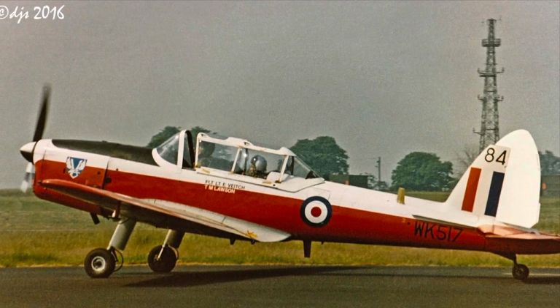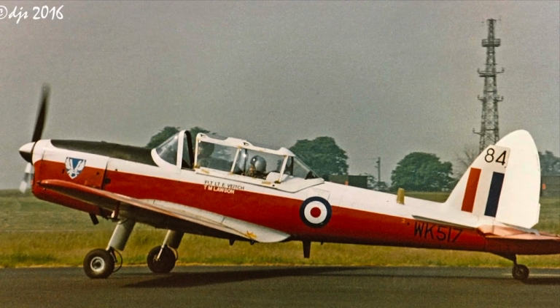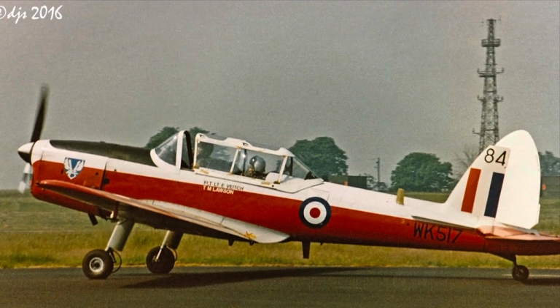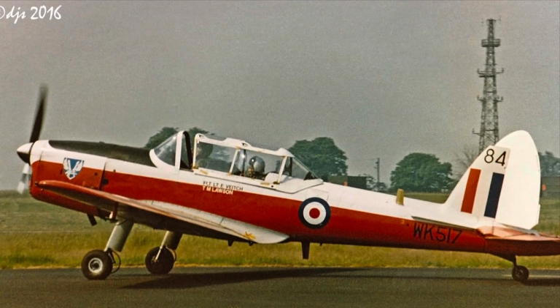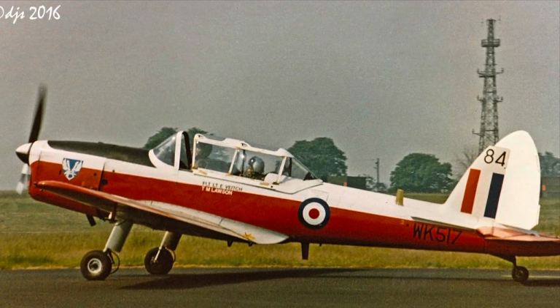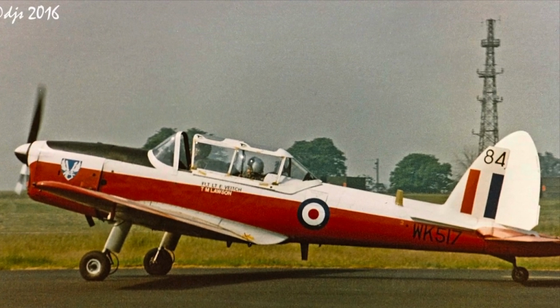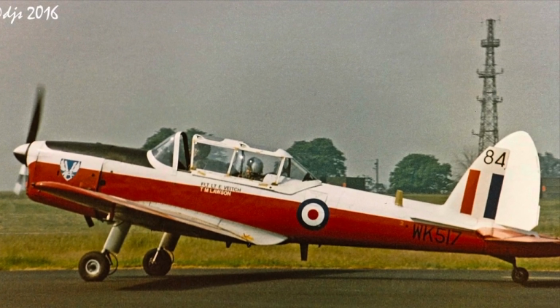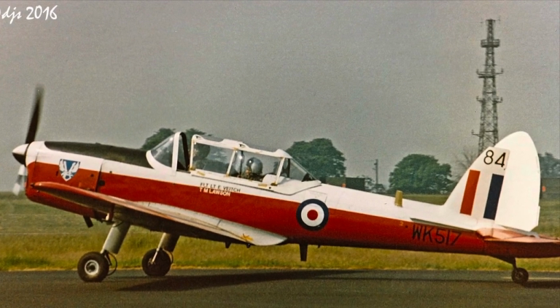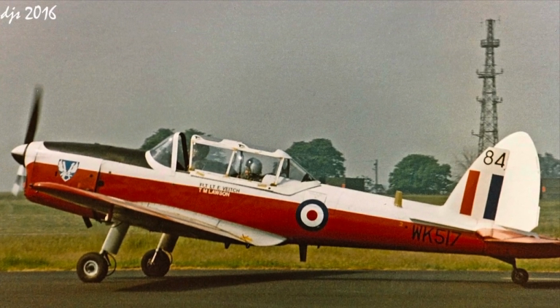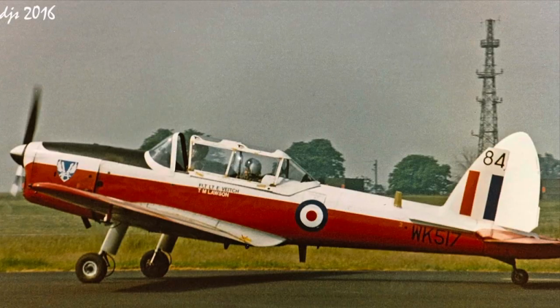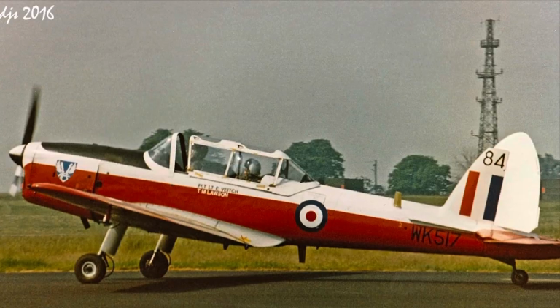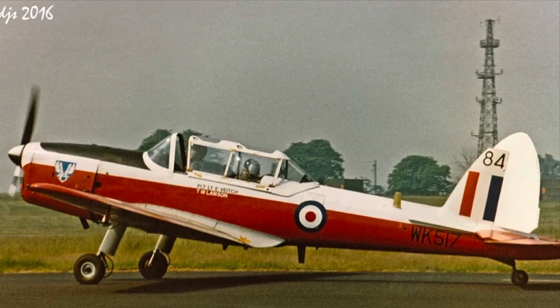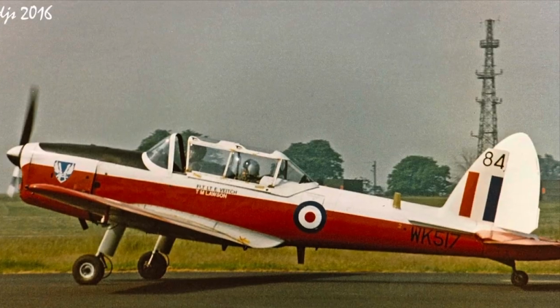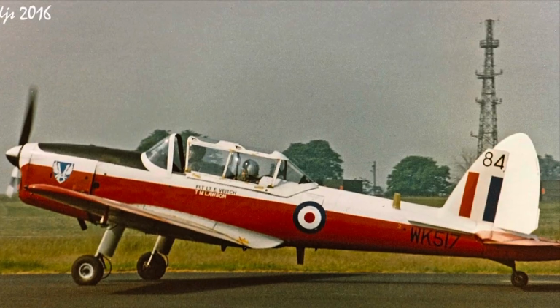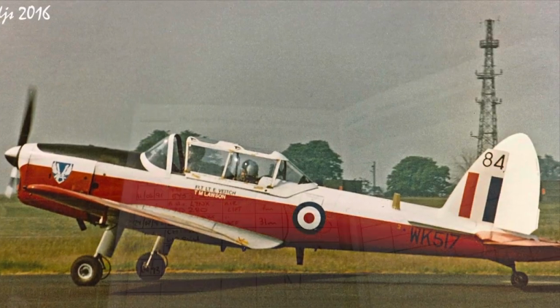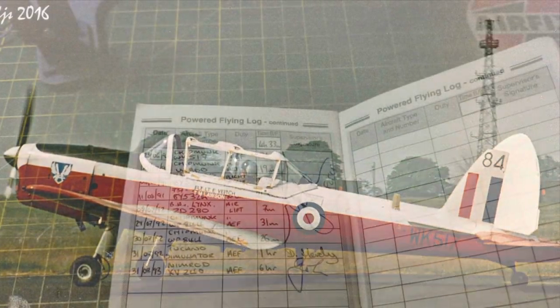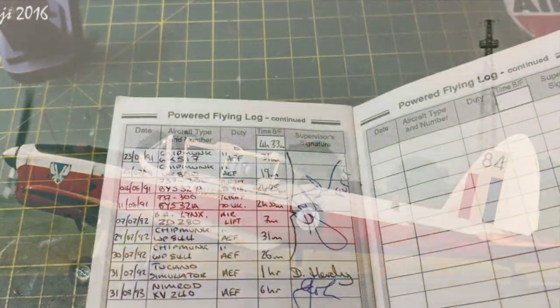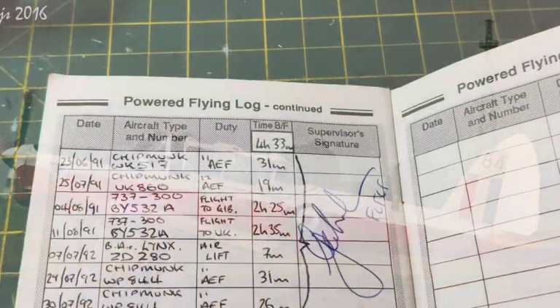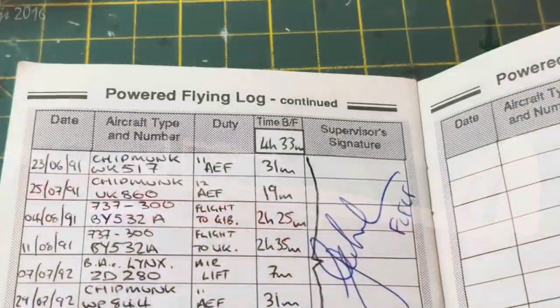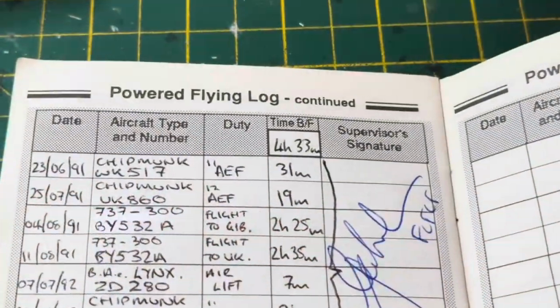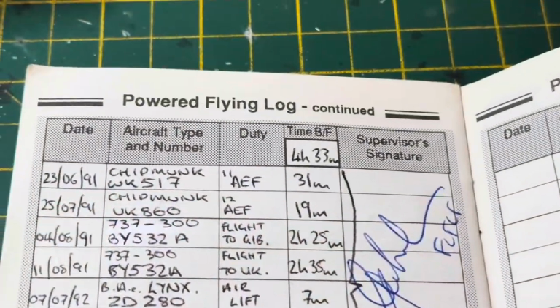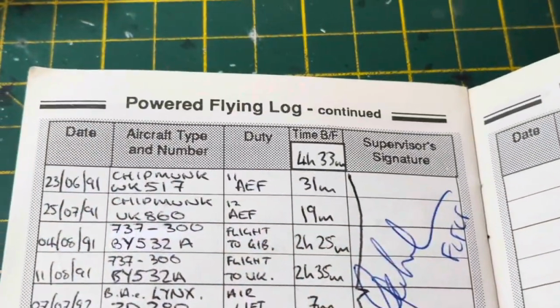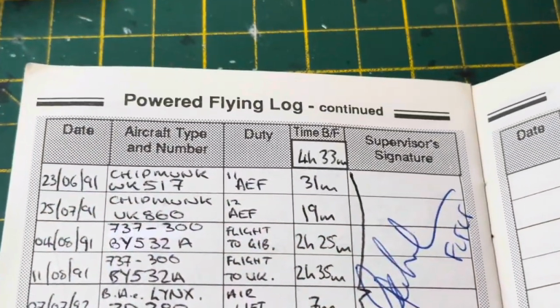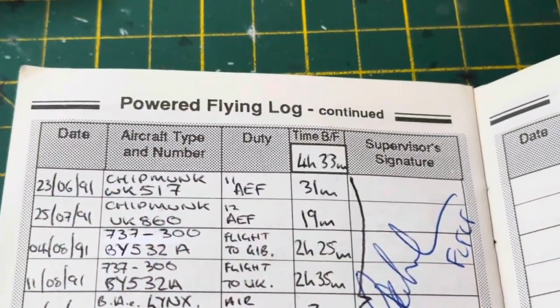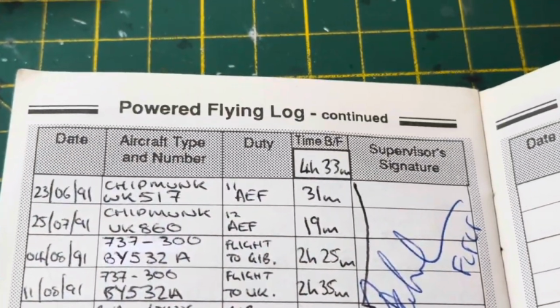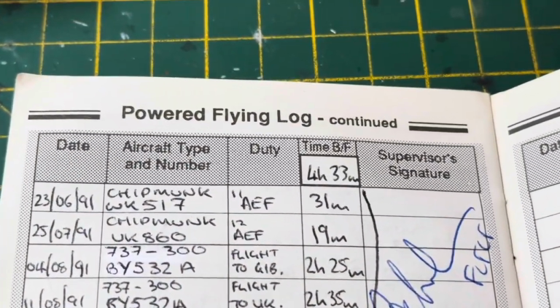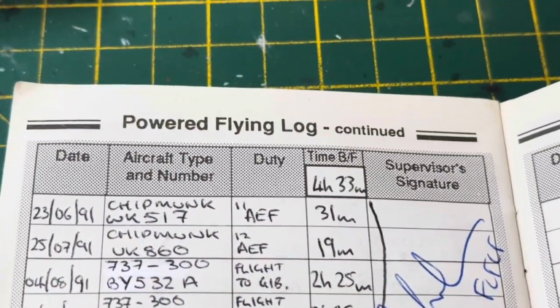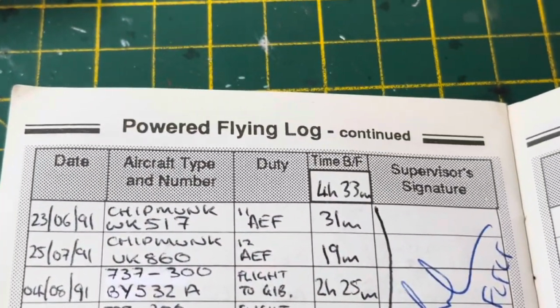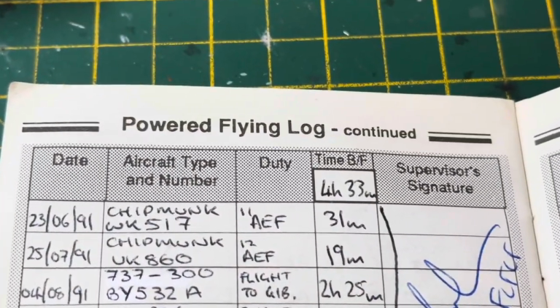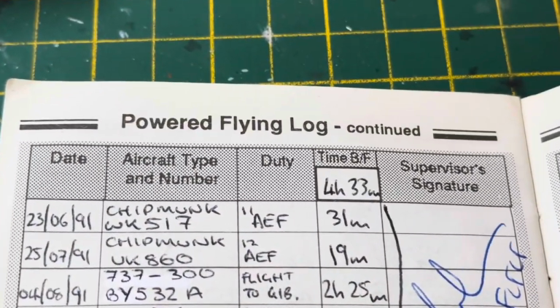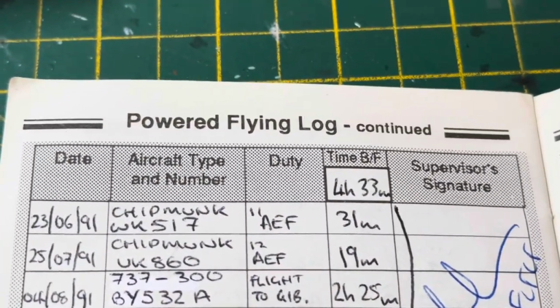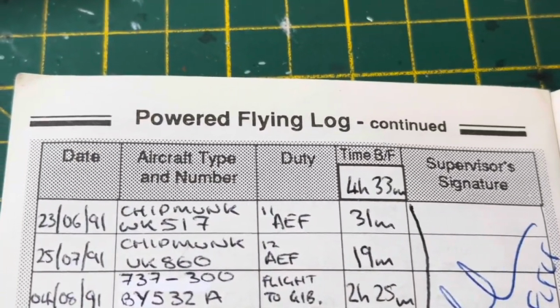And this is the one I found — WK-517 — which according to my old record book, I flew in in 1991.